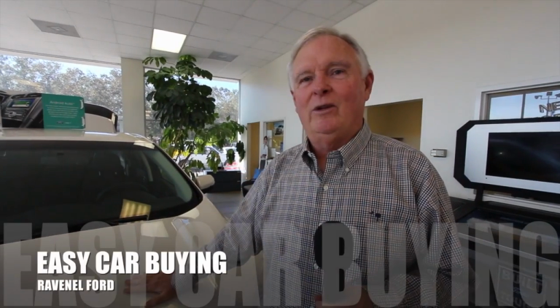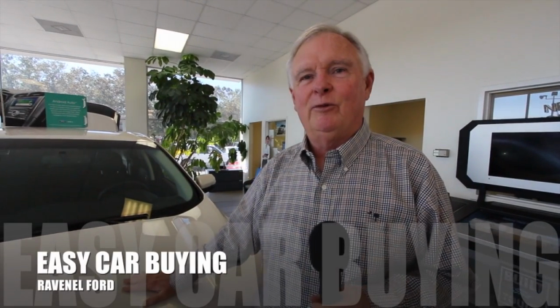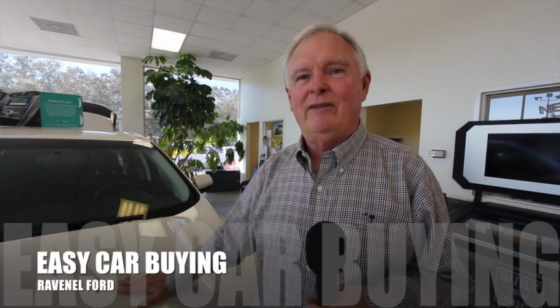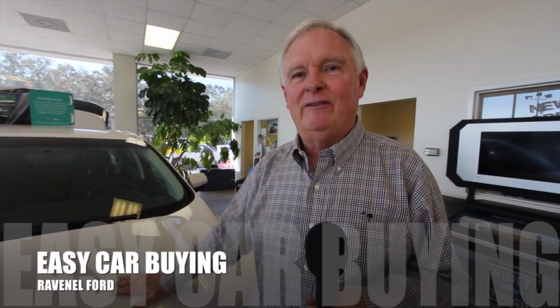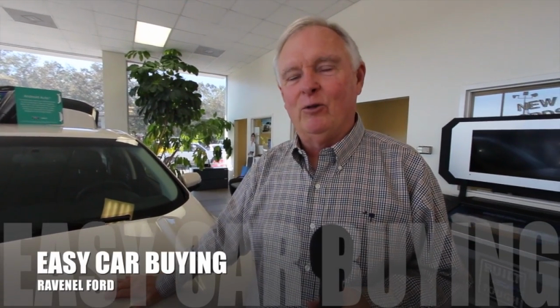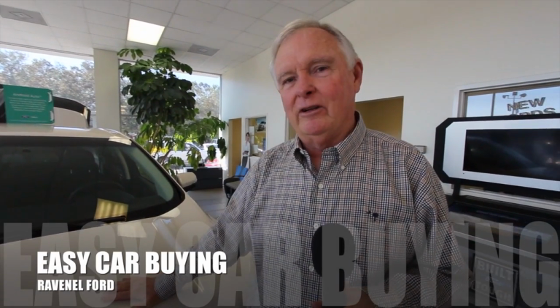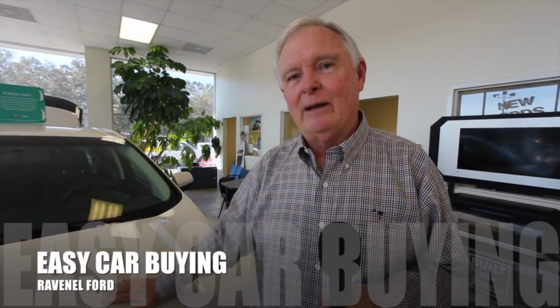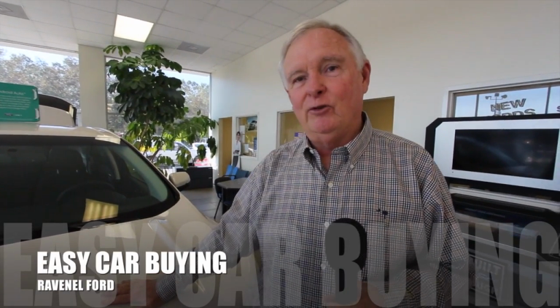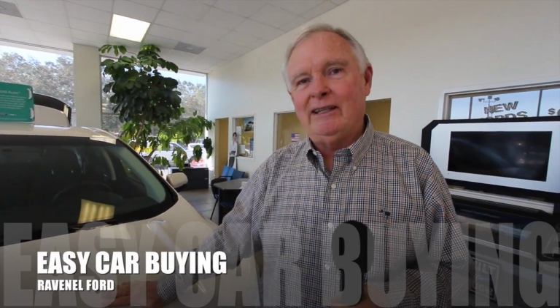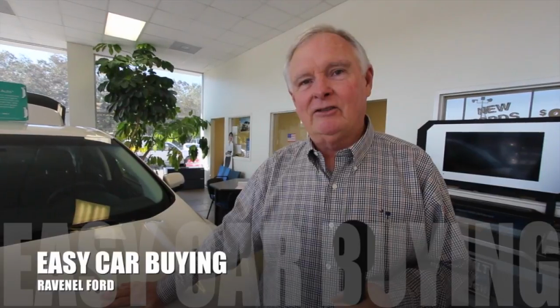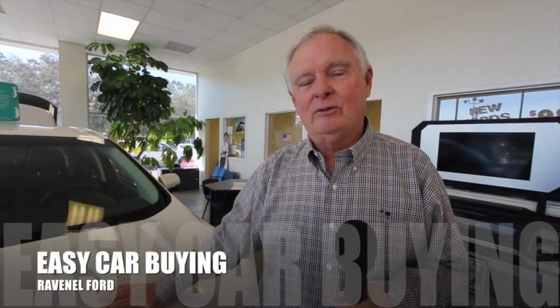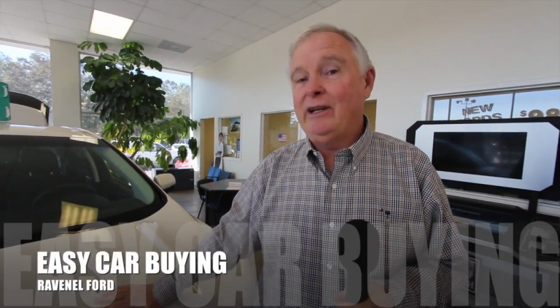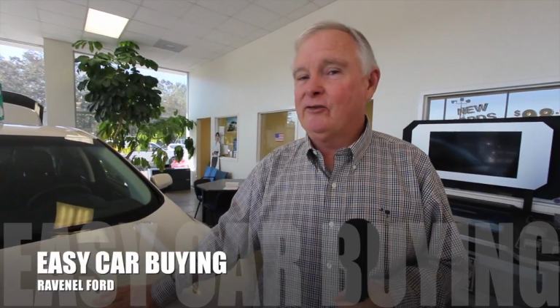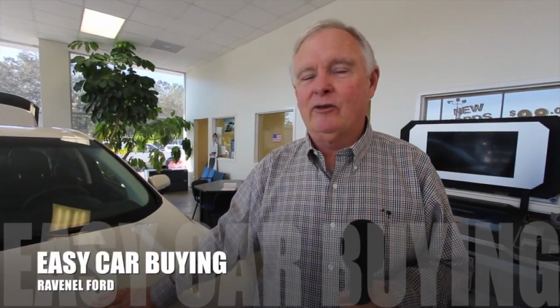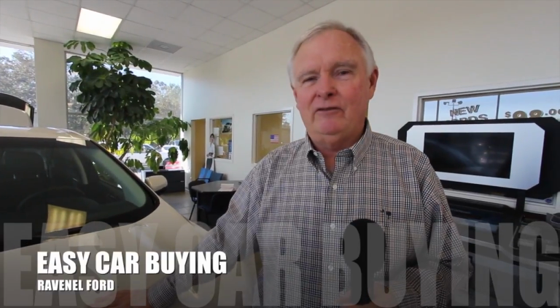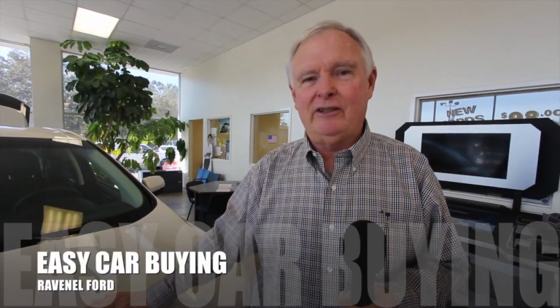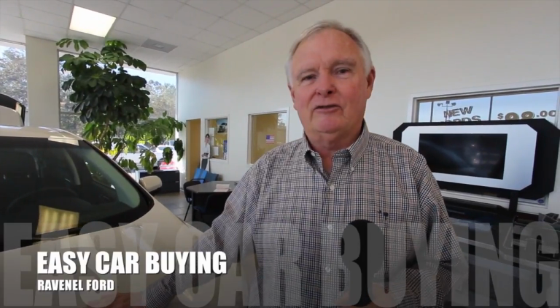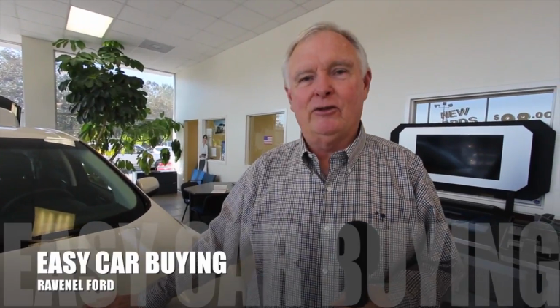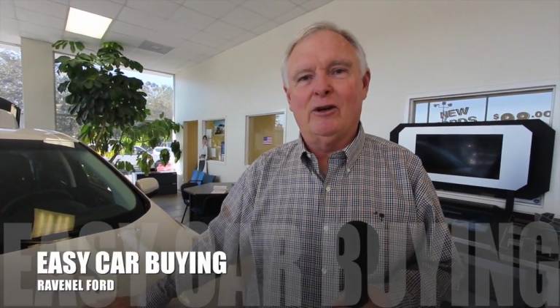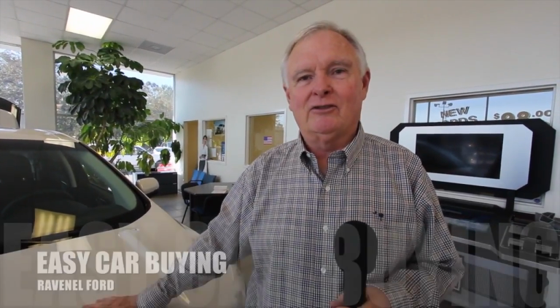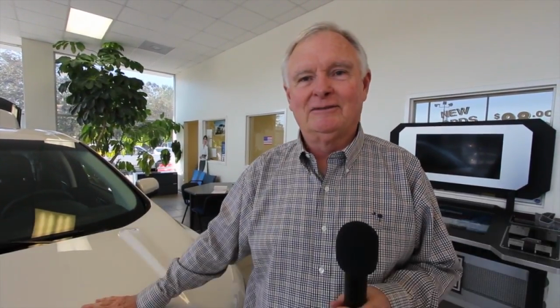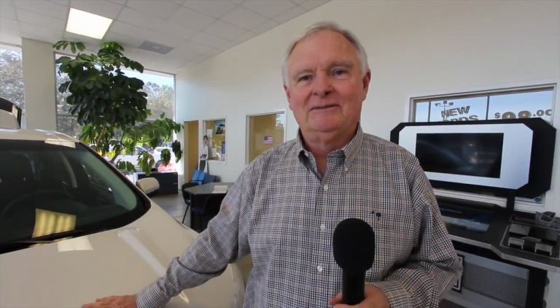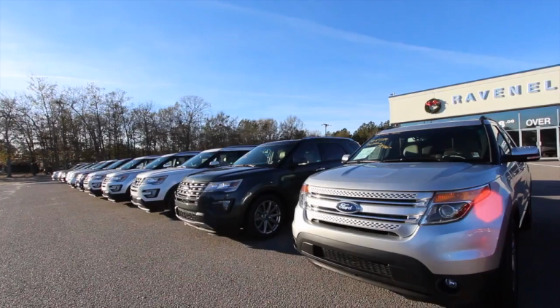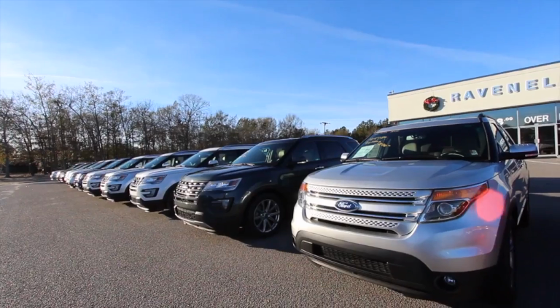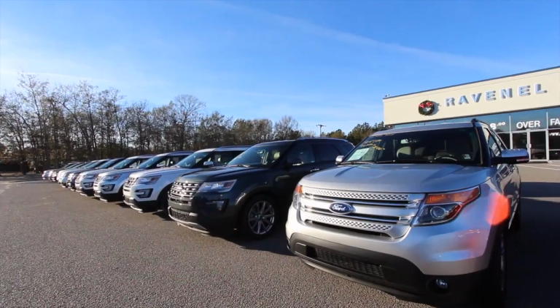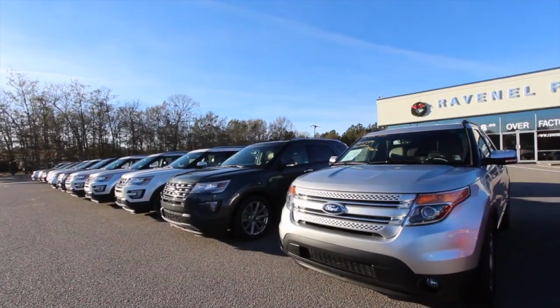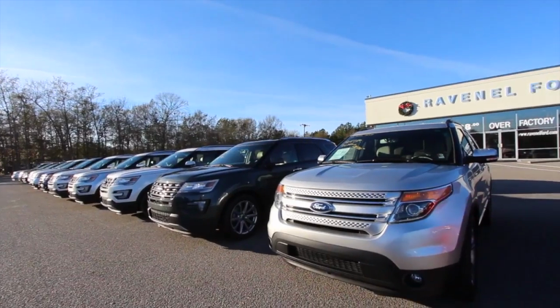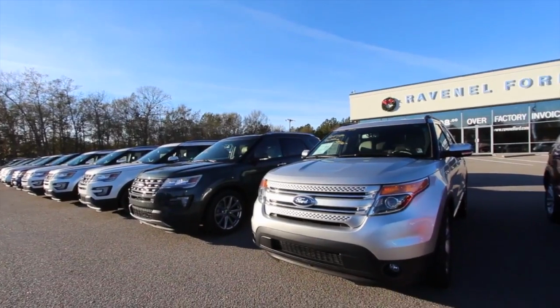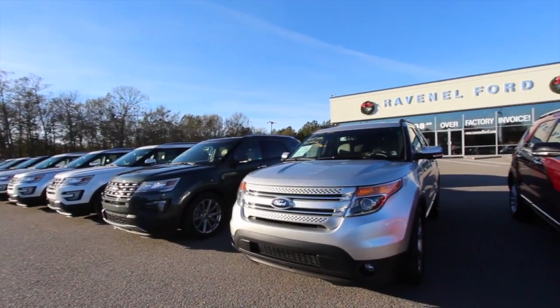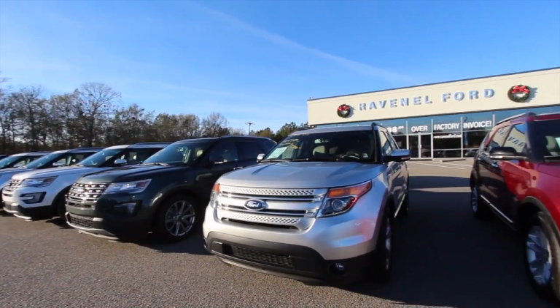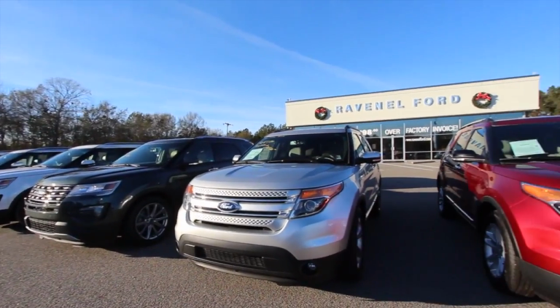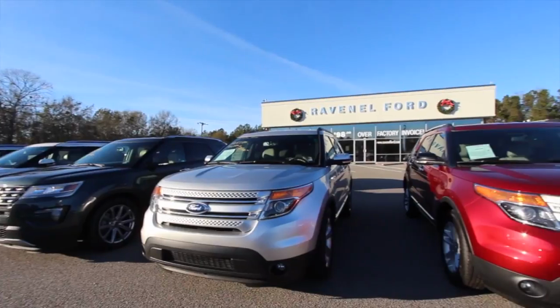Welcome to Ravenel Ford. I'm Dewey Nettles. We have some great videos for you to watch. What's up everybody? Welcome, welcome.